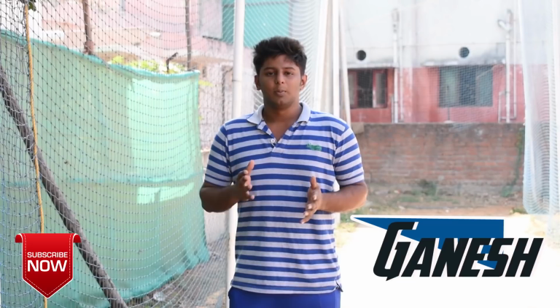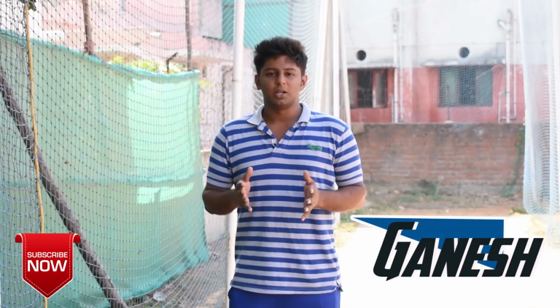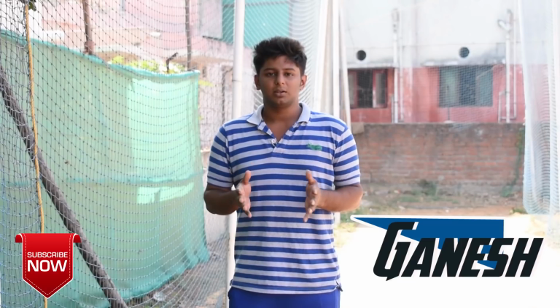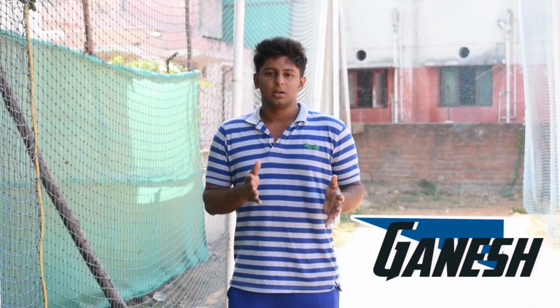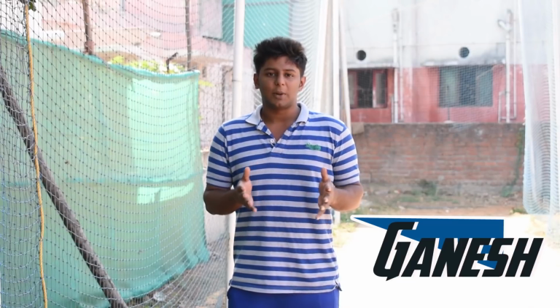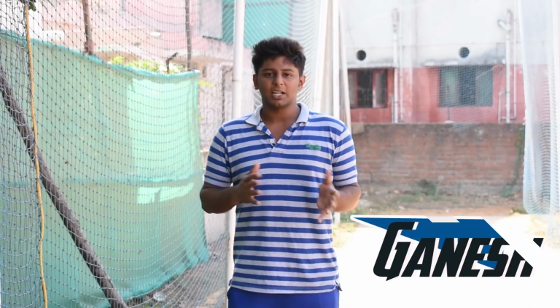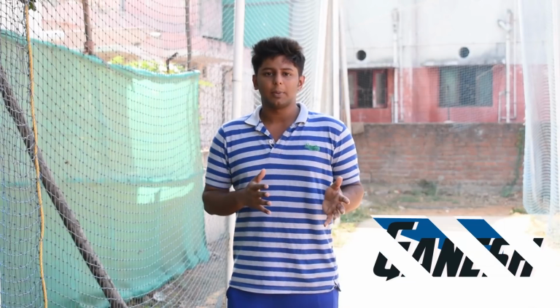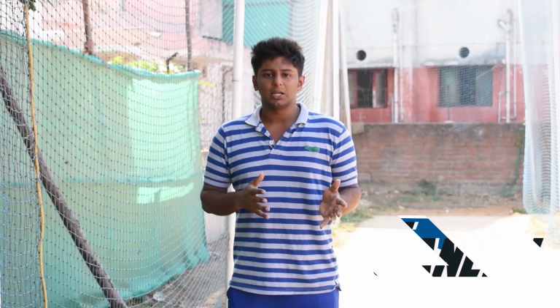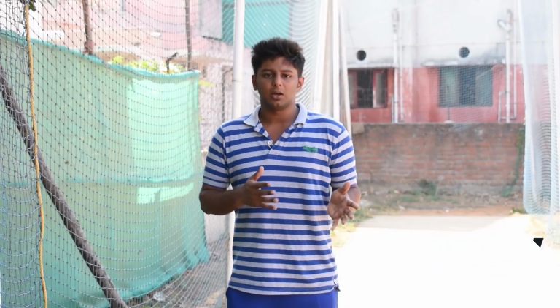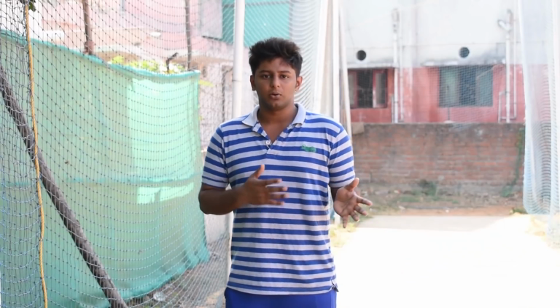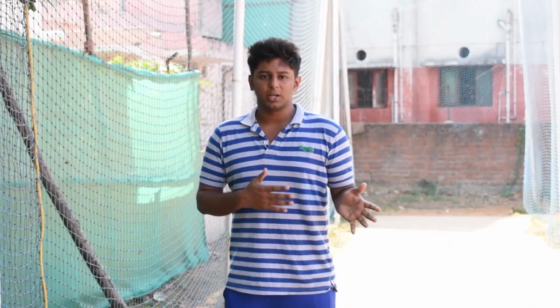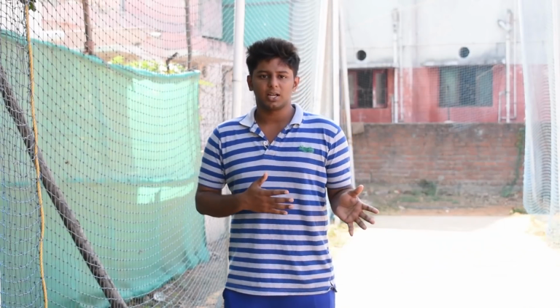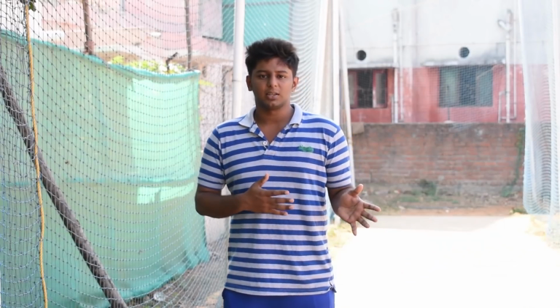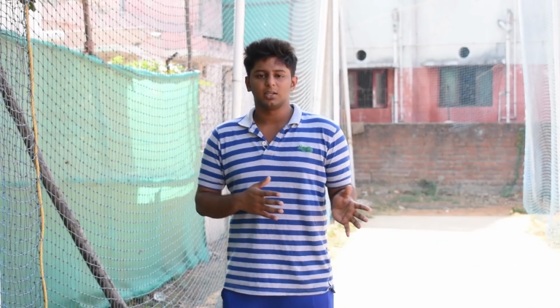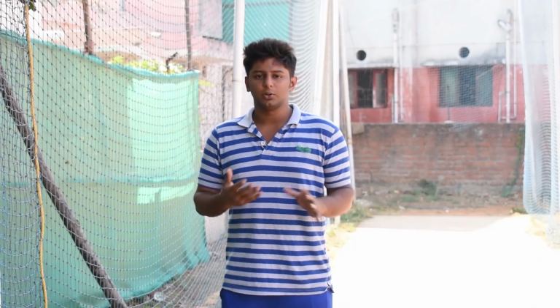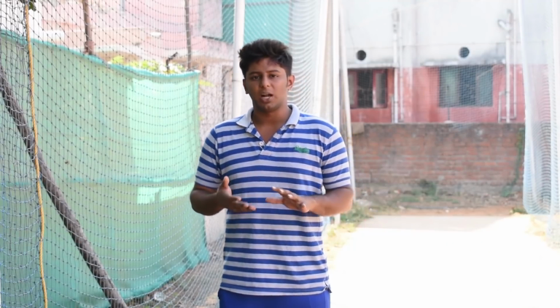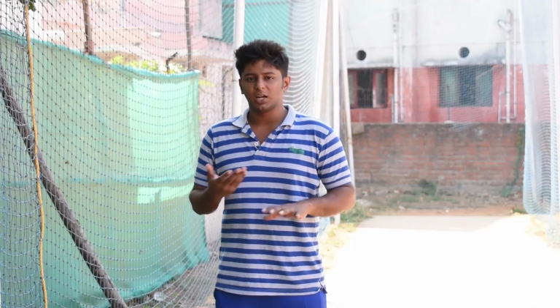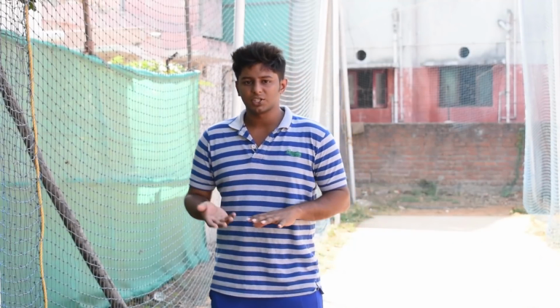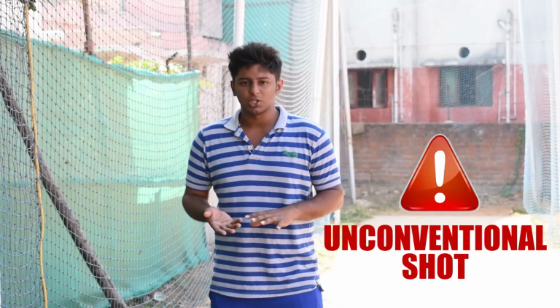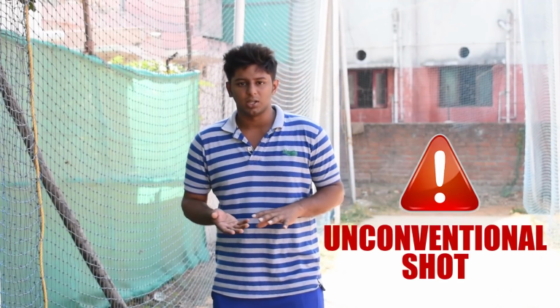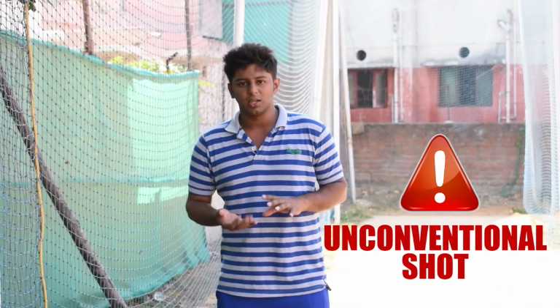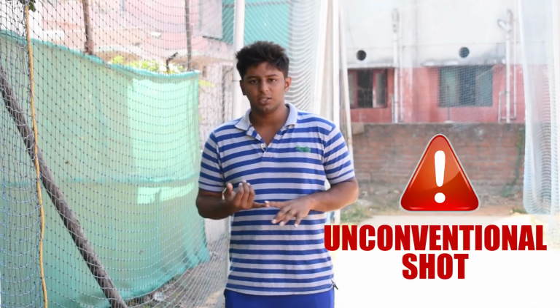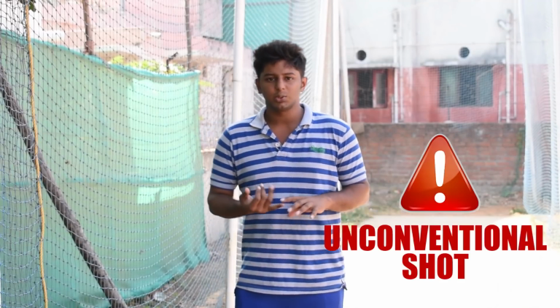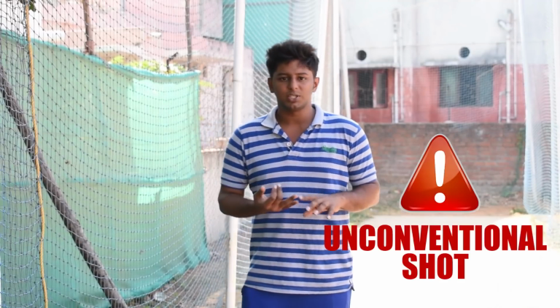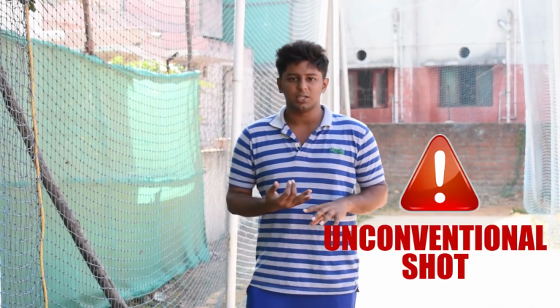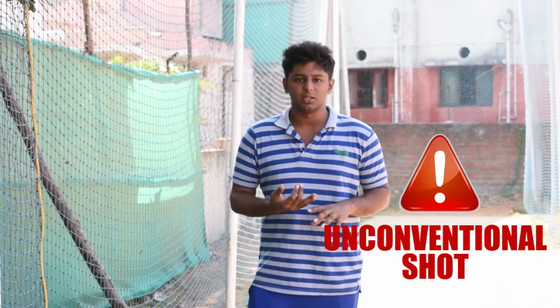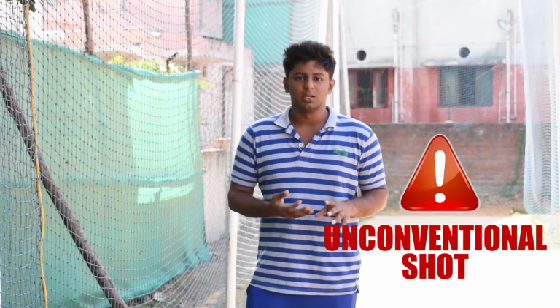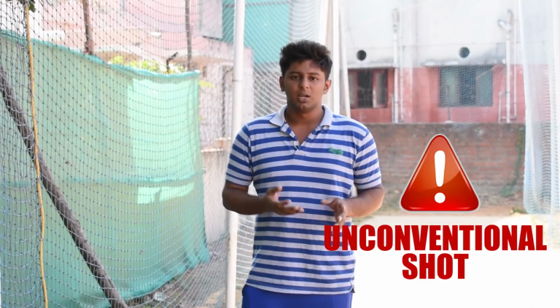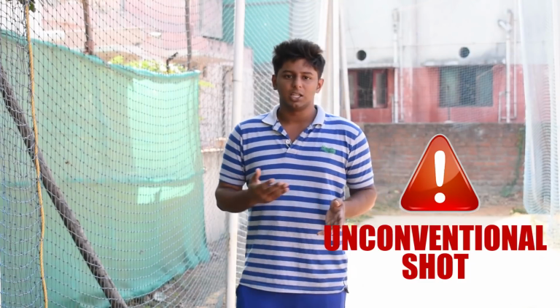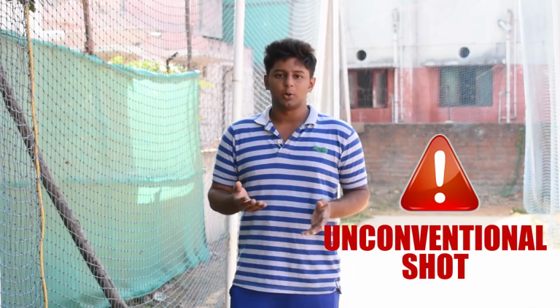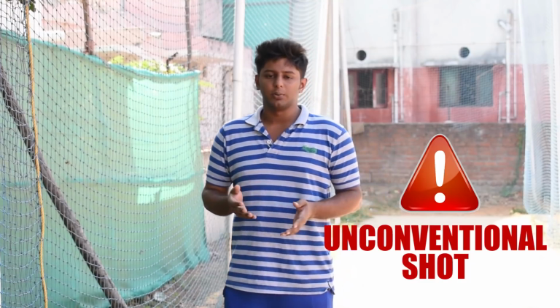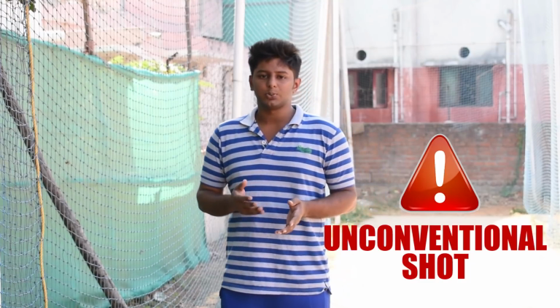If you are a cricketer, this is an unconventional shot. This is a switch hit, reverse sweep — these are all unconventional shots.